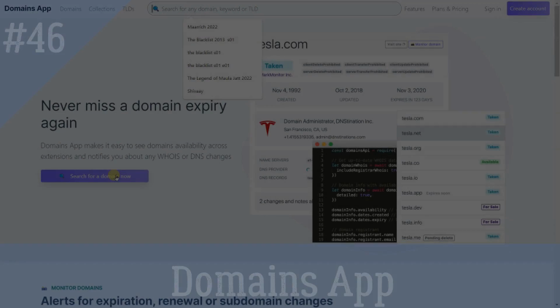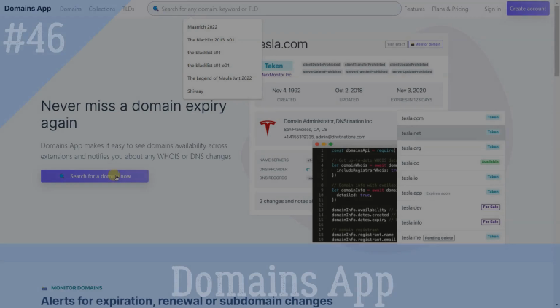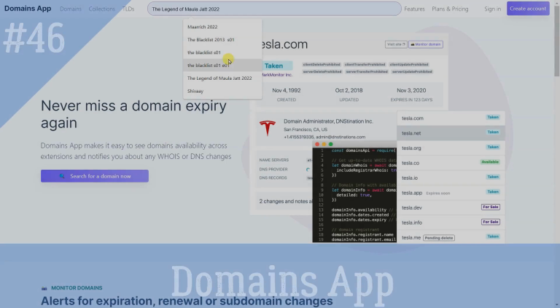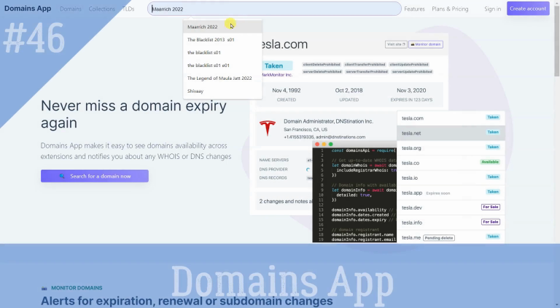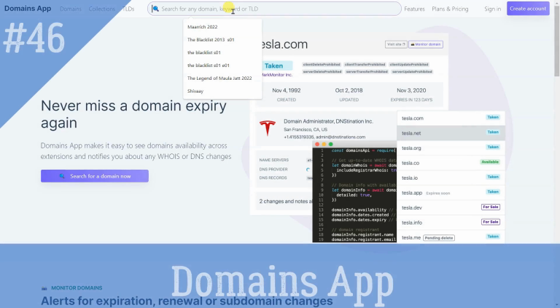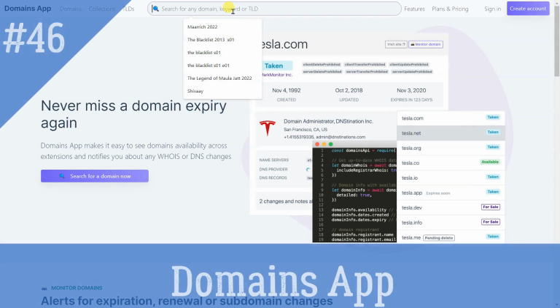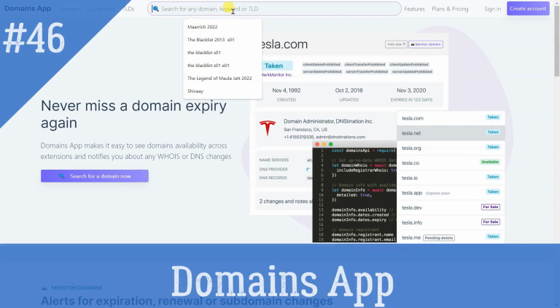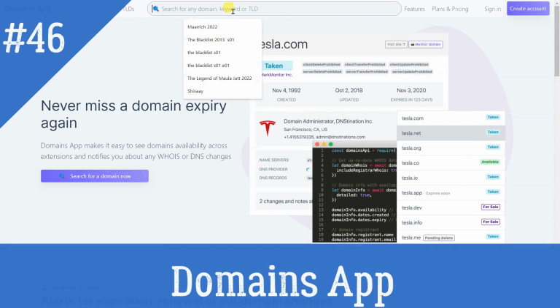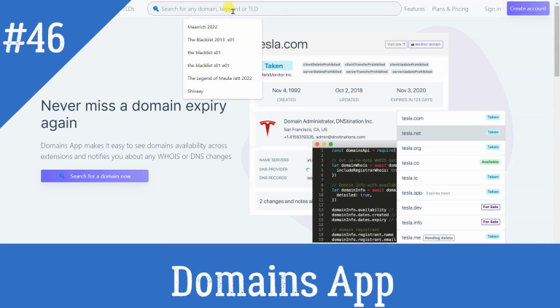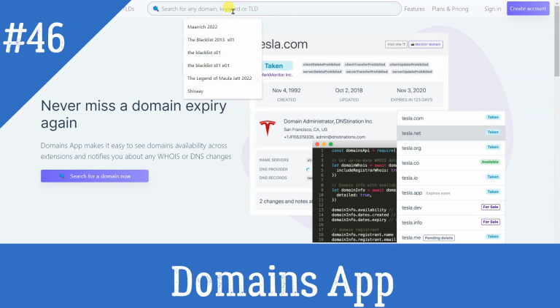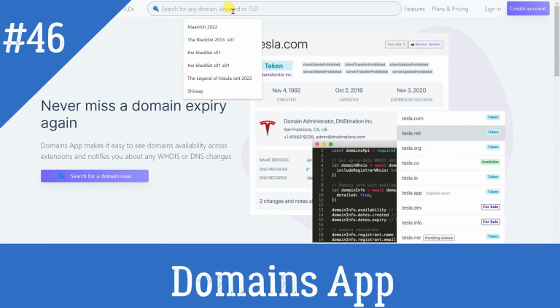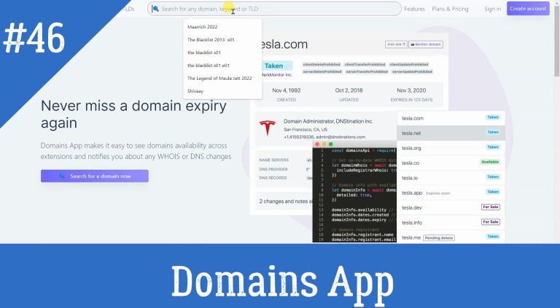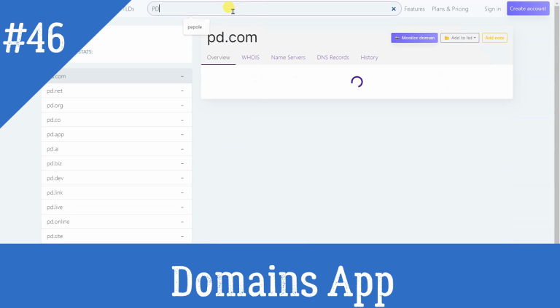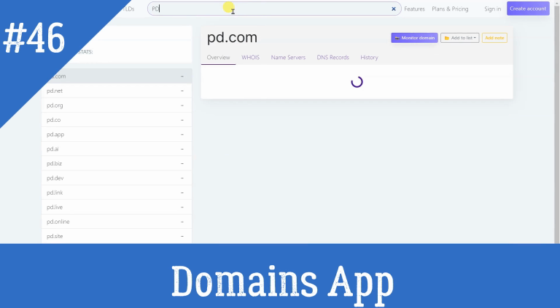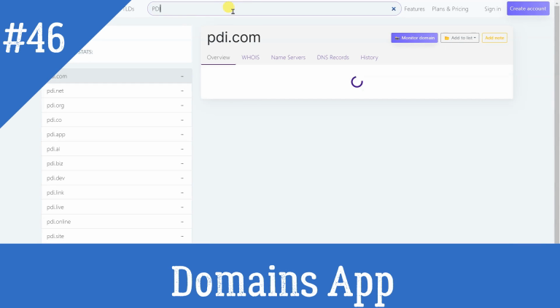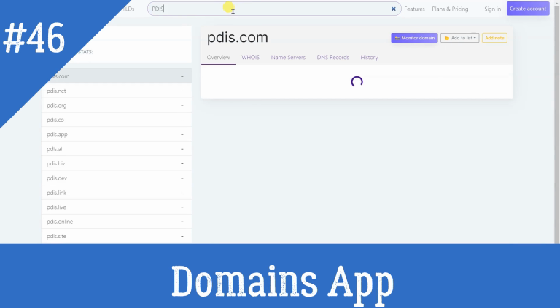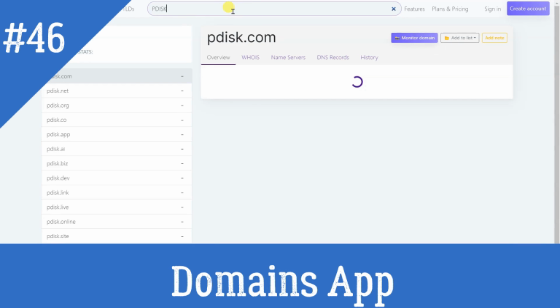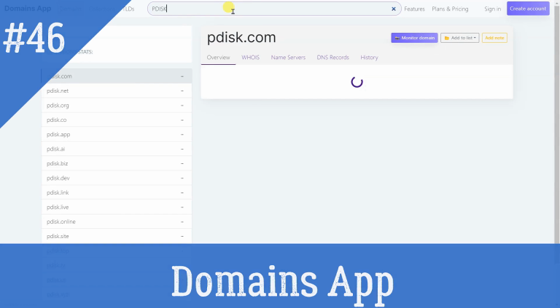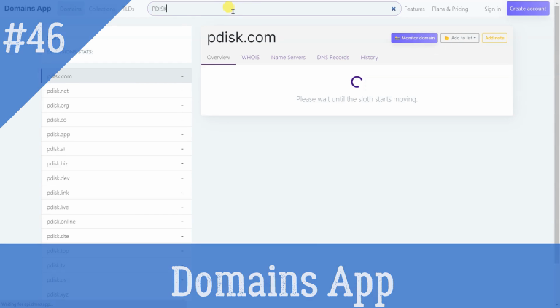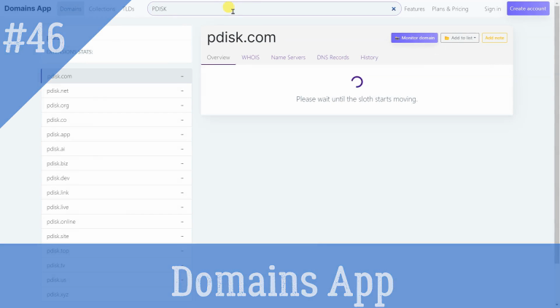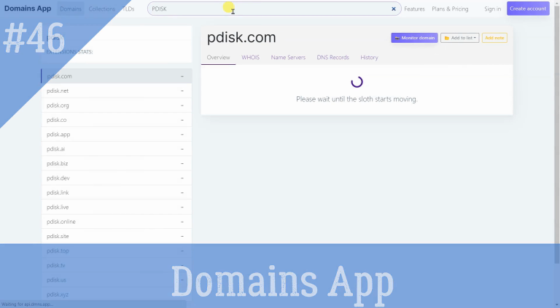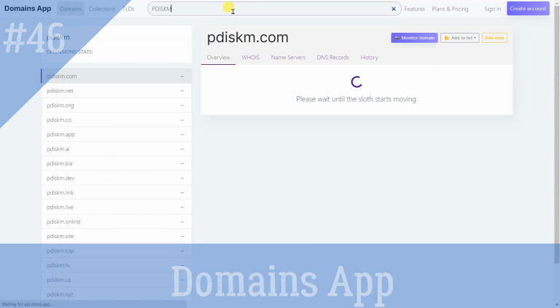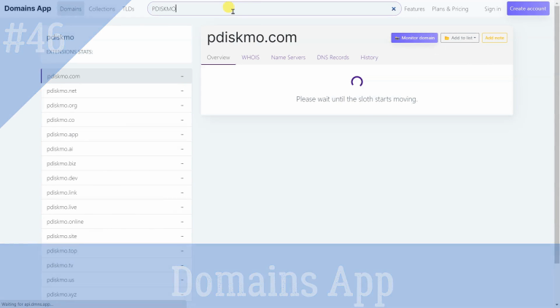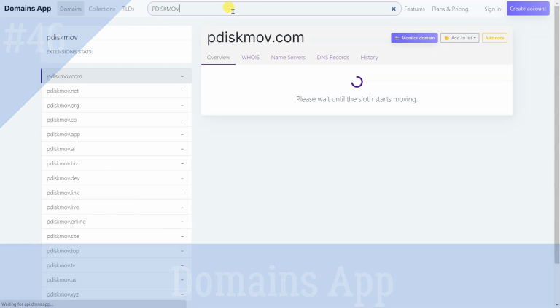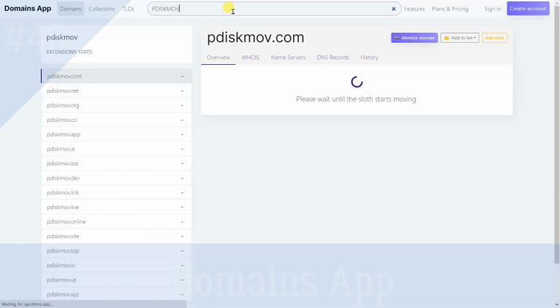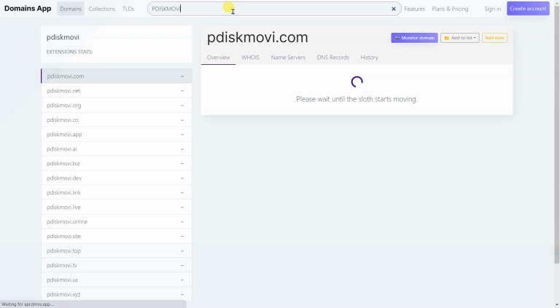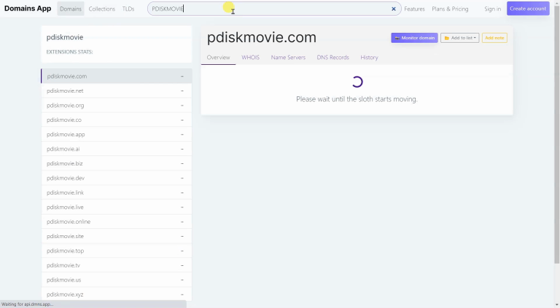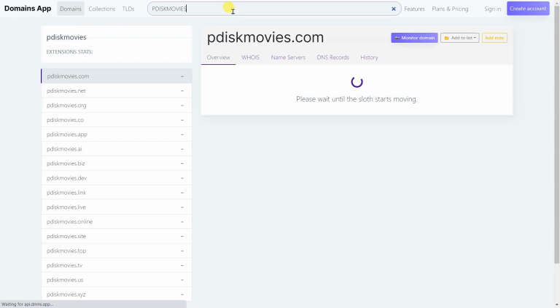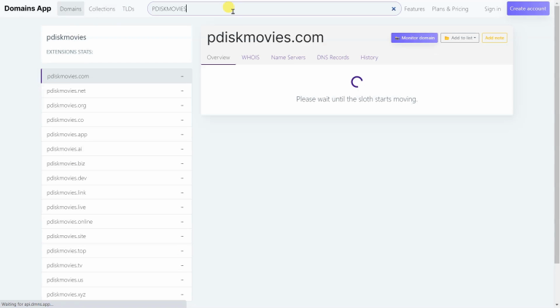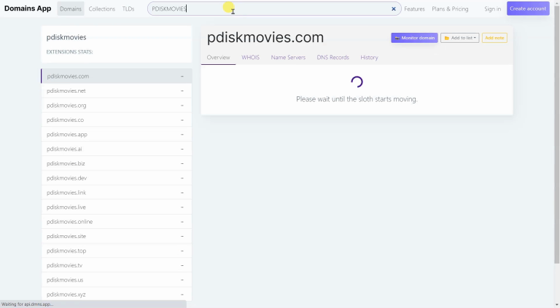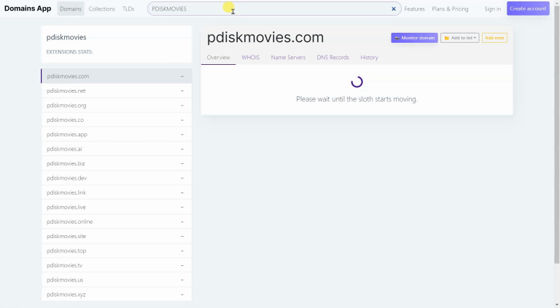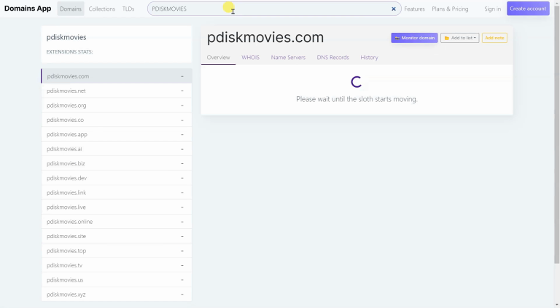Domains App: Get info about any domain name — owner name and email, subdomains, expiry date, and more.